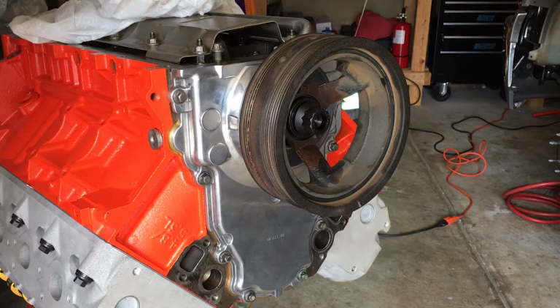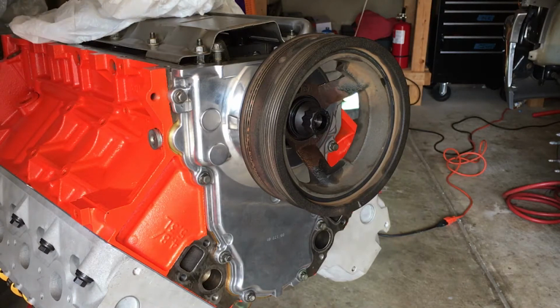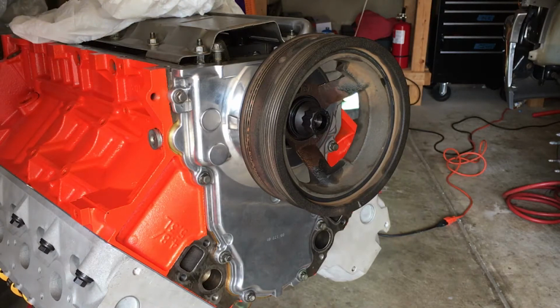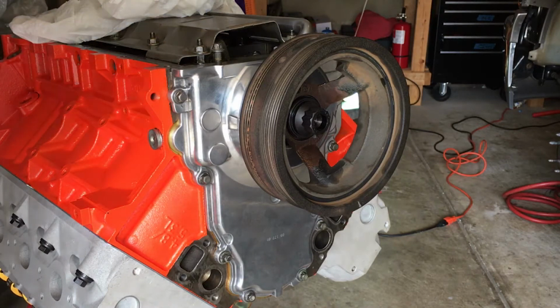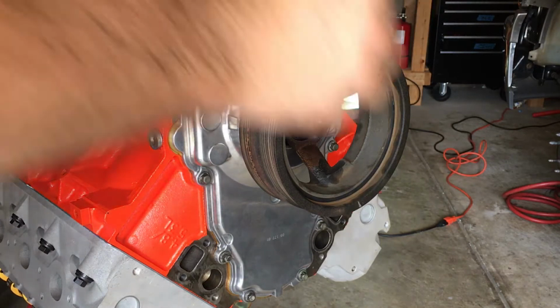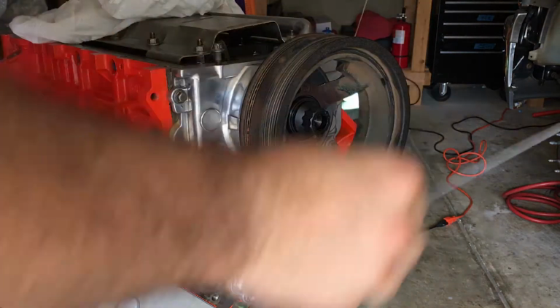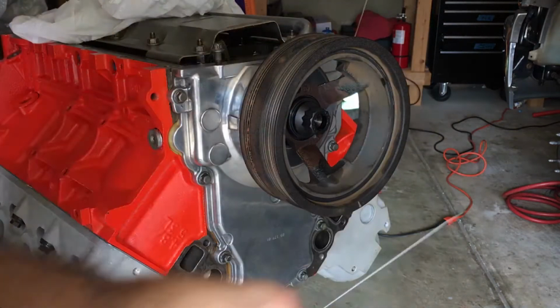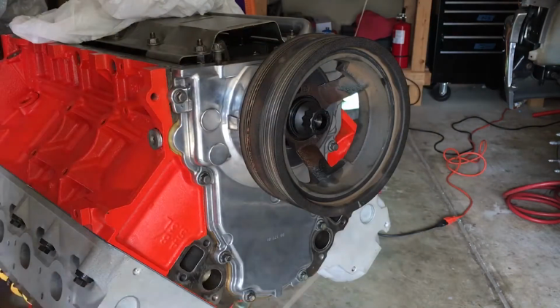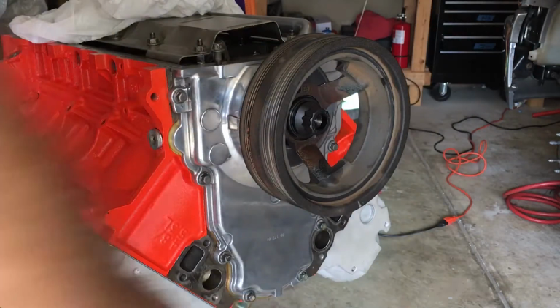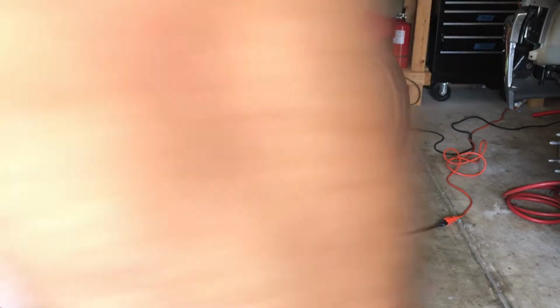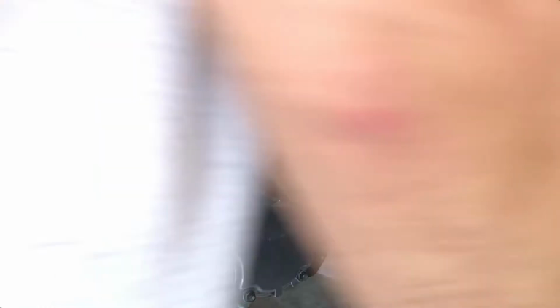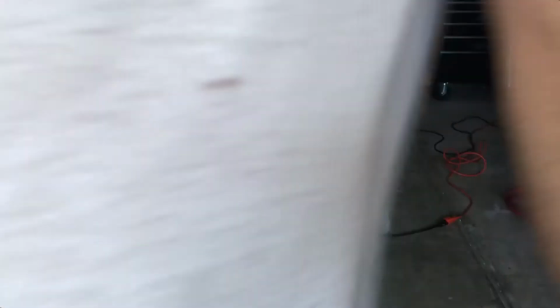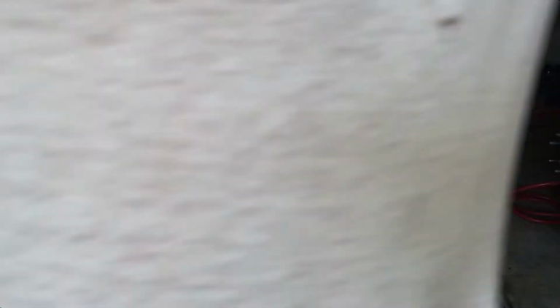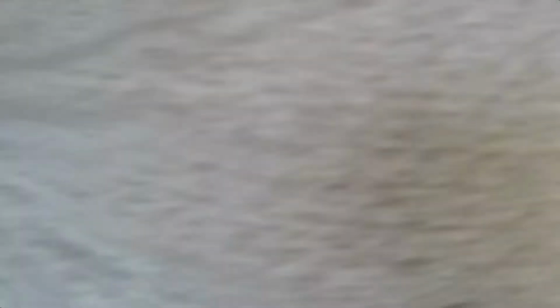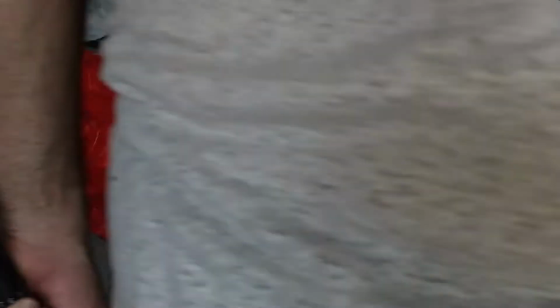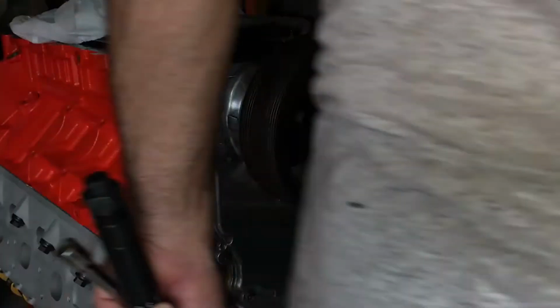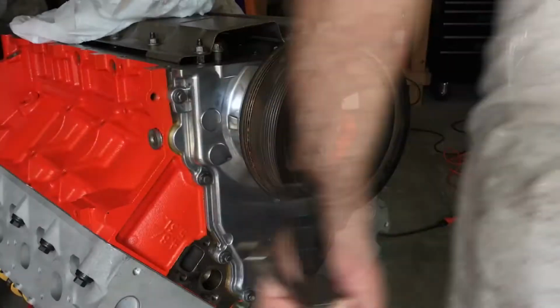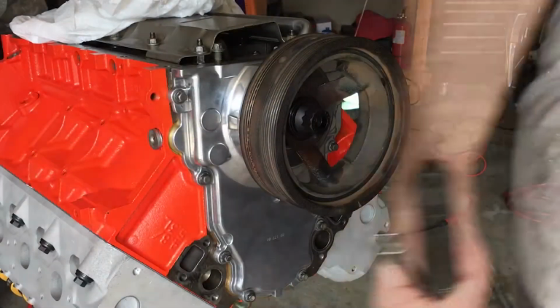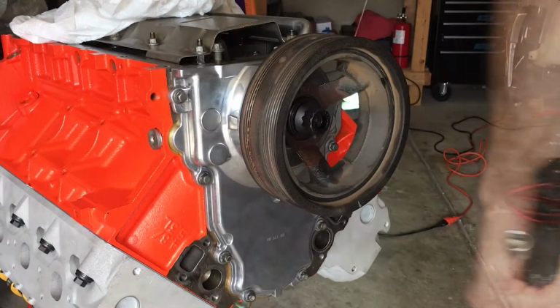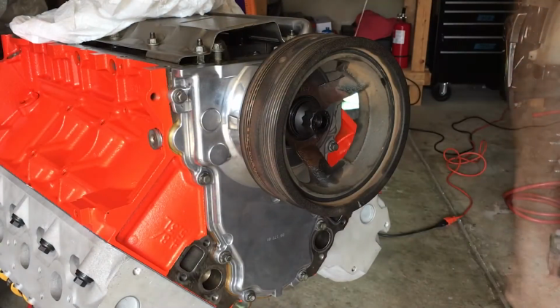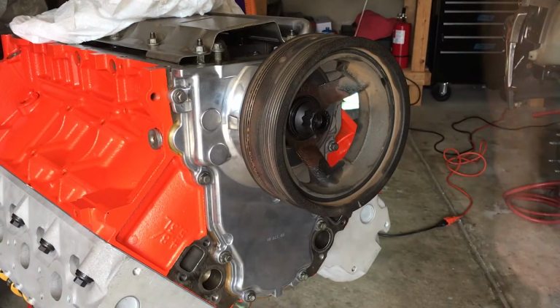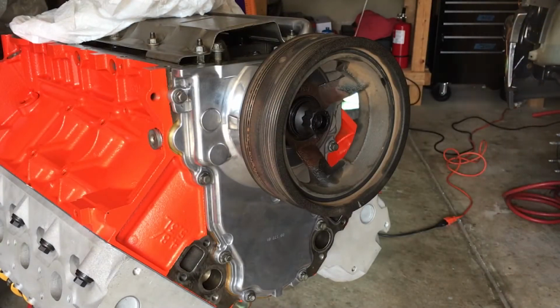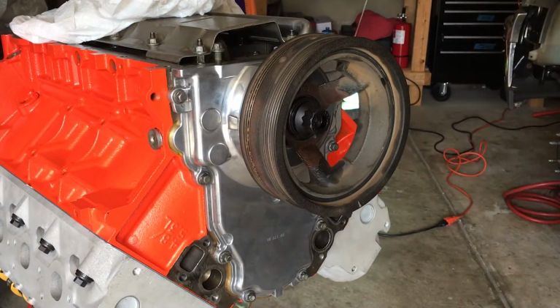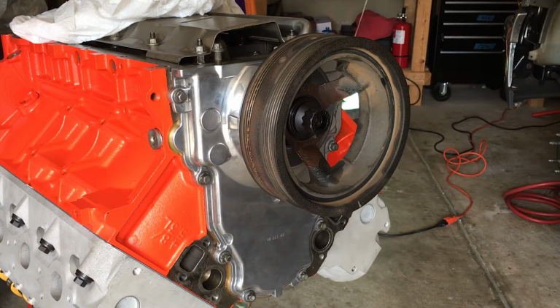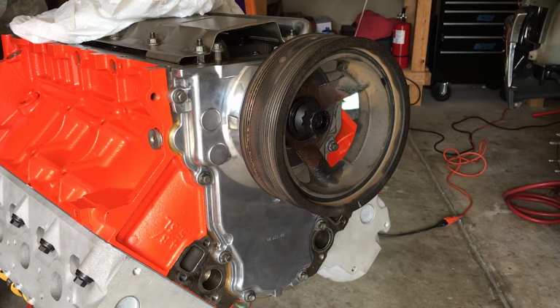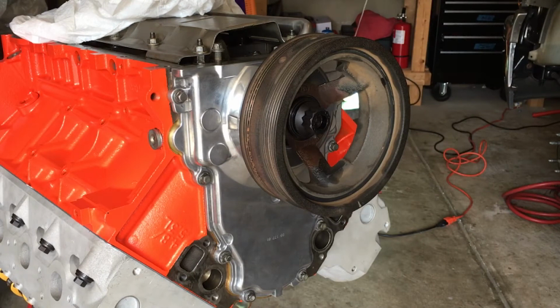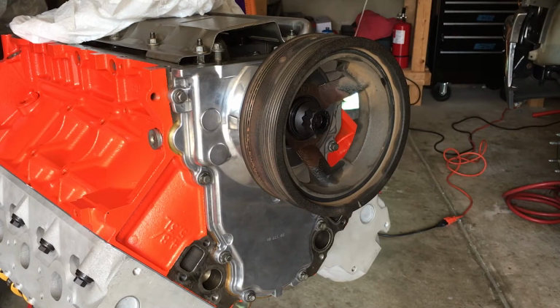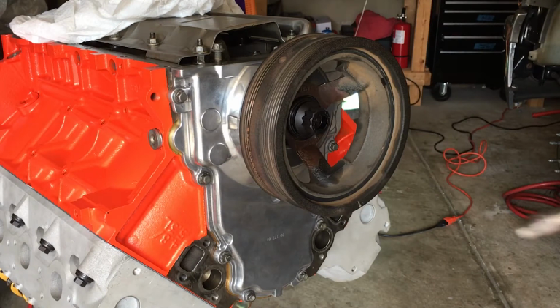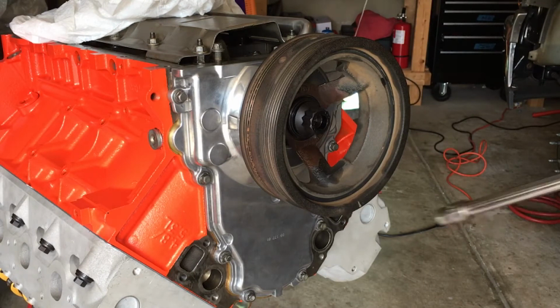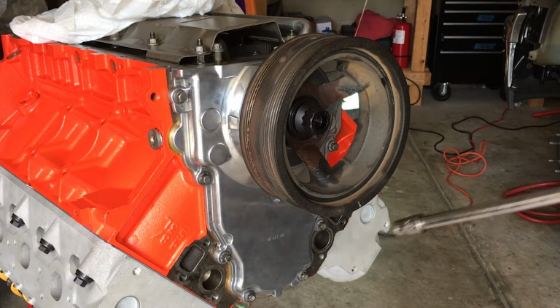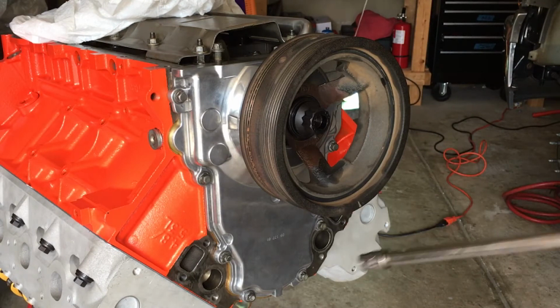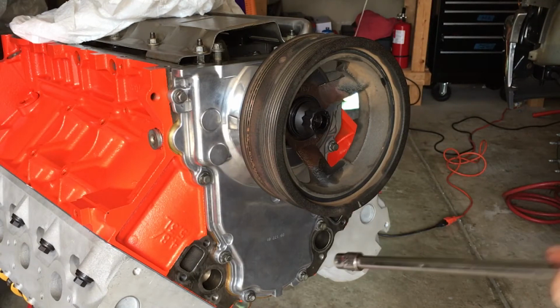So I'm going to torque it down to 18 foot-pounds.